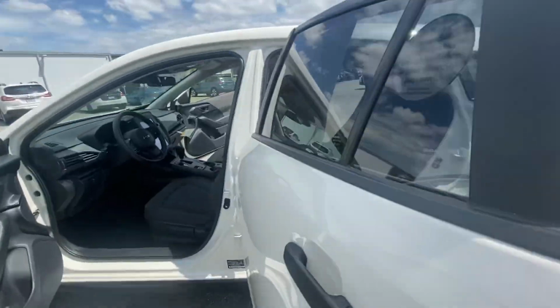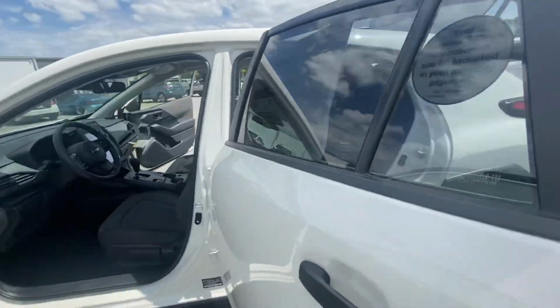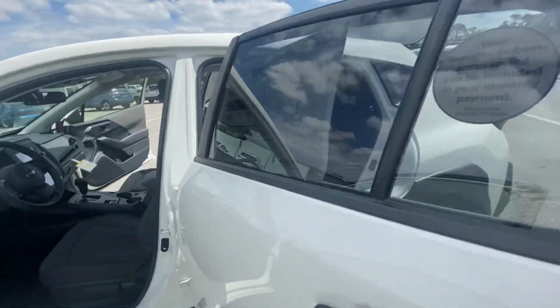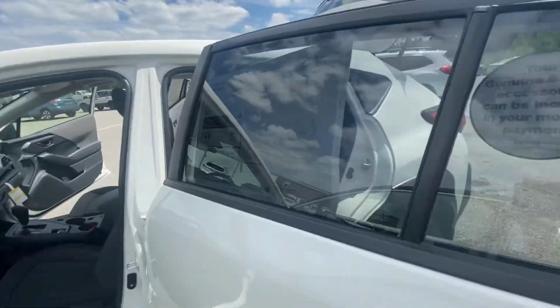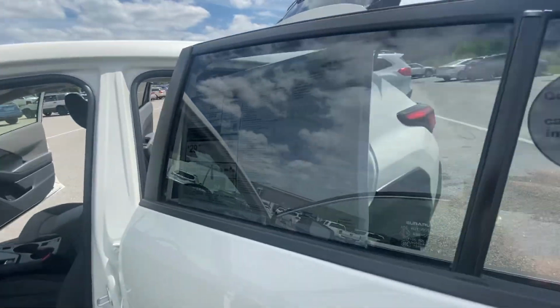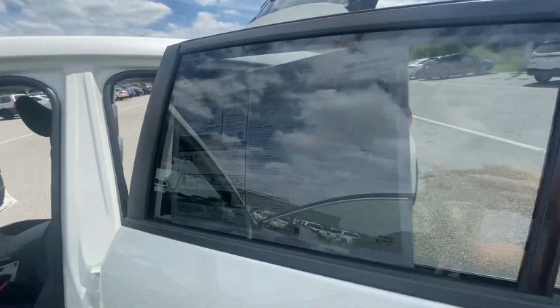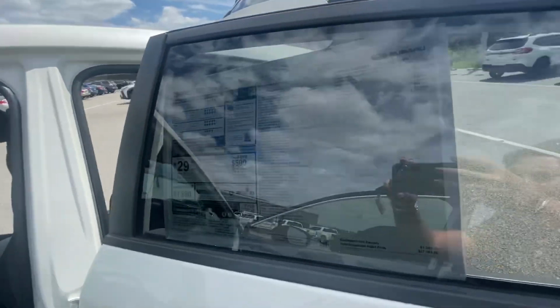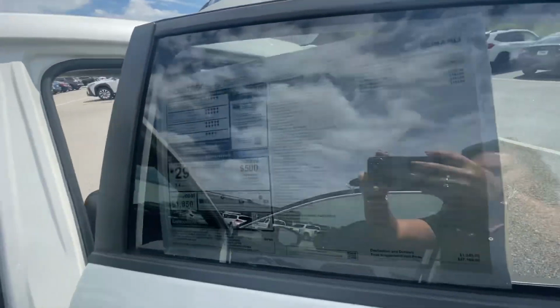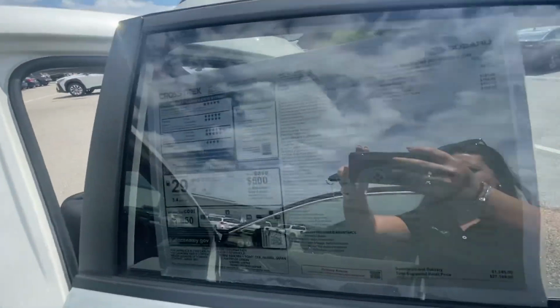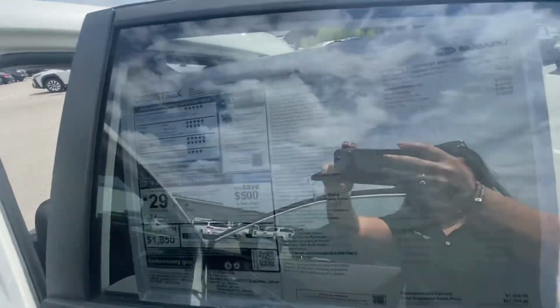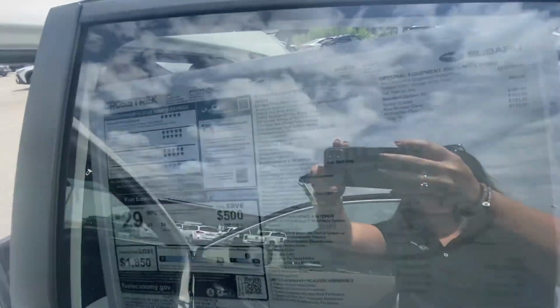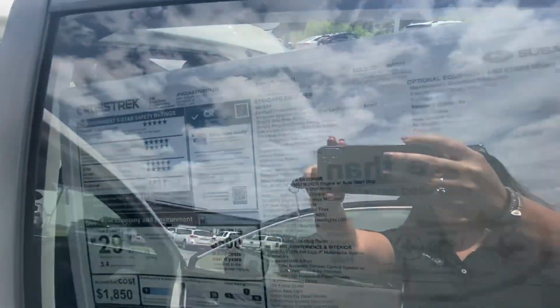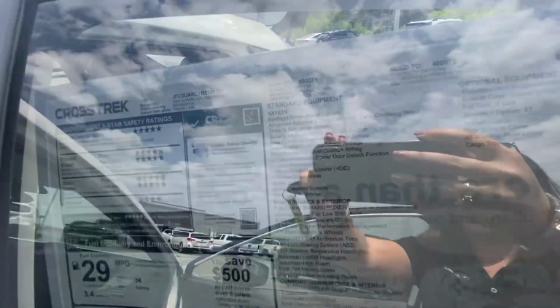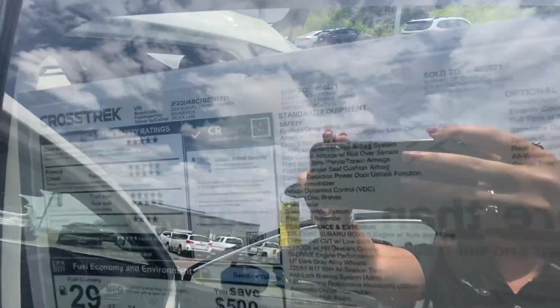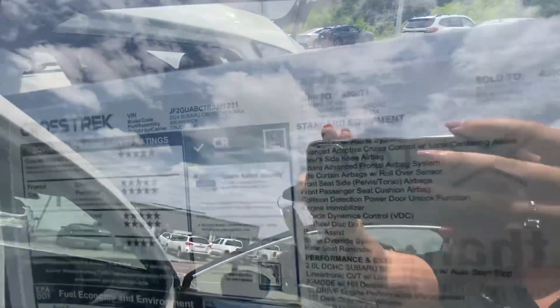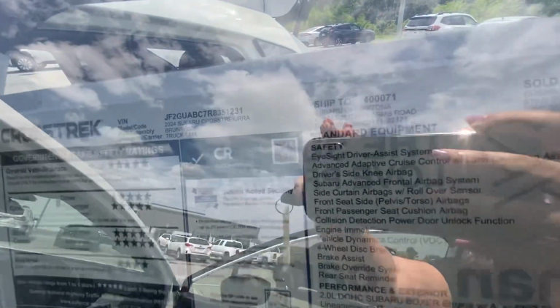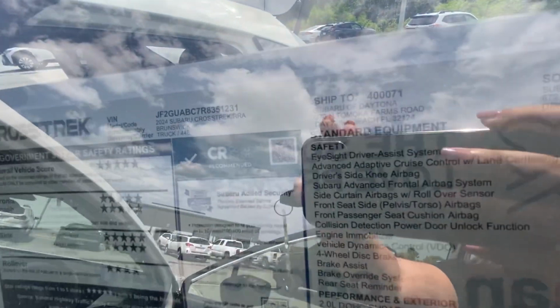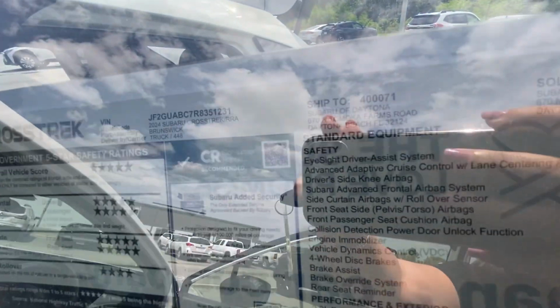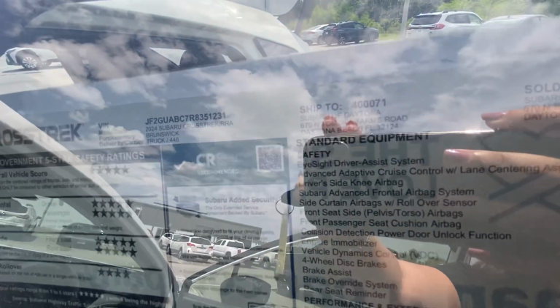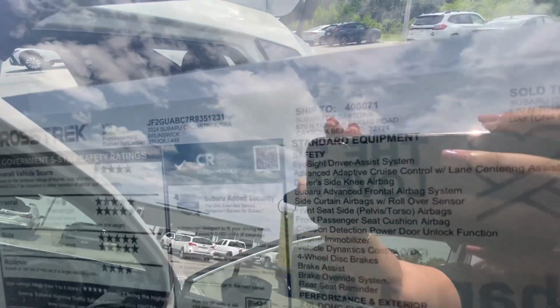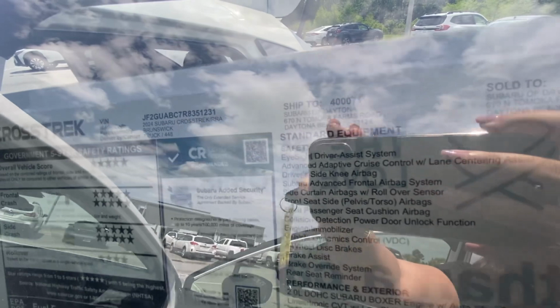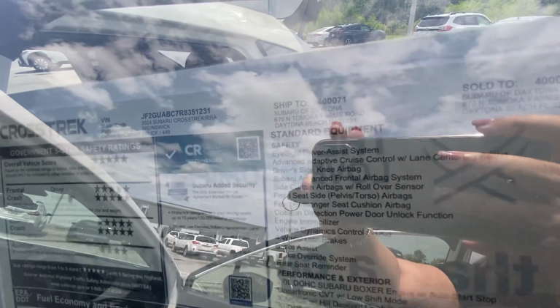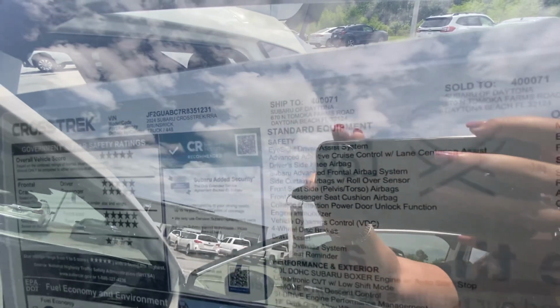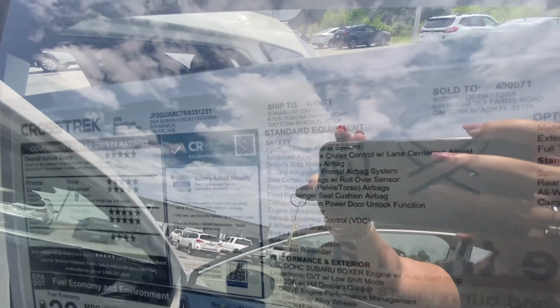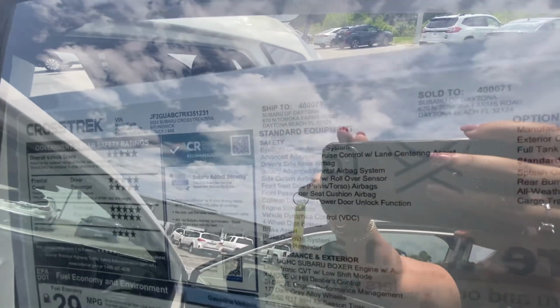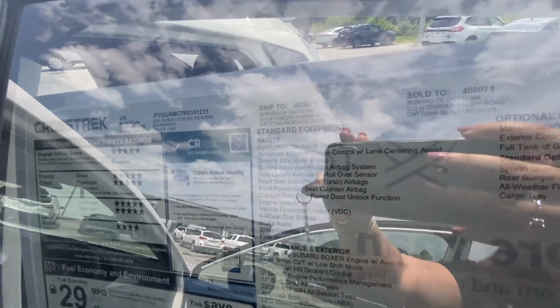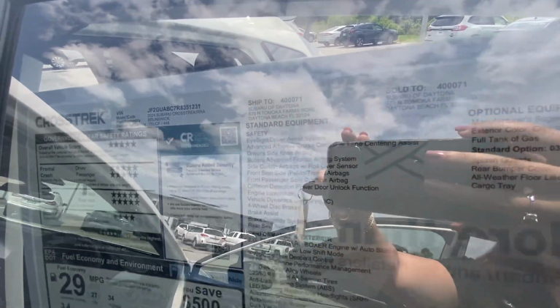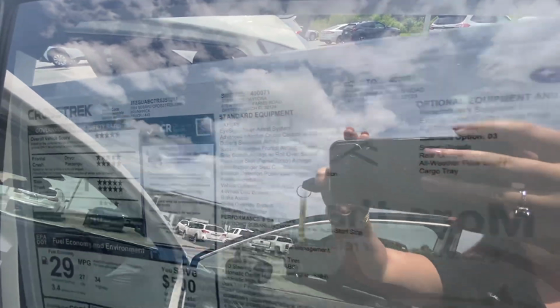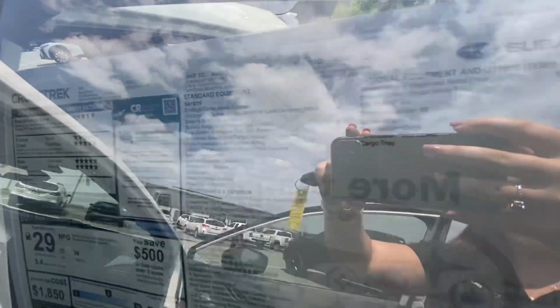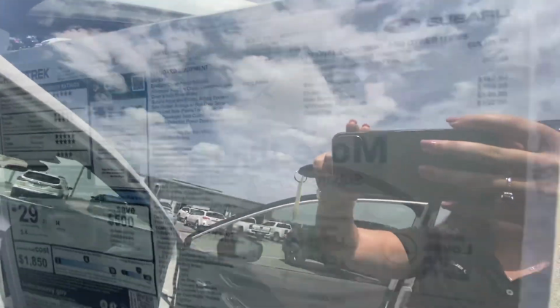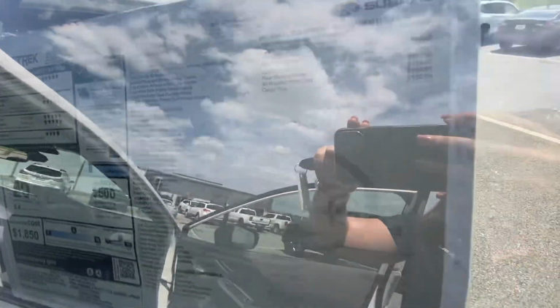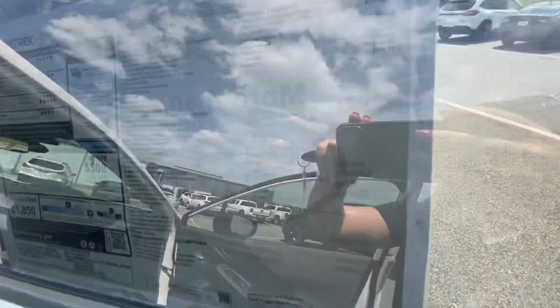And there's the window sticker for you. Probably hard to see with the glare.